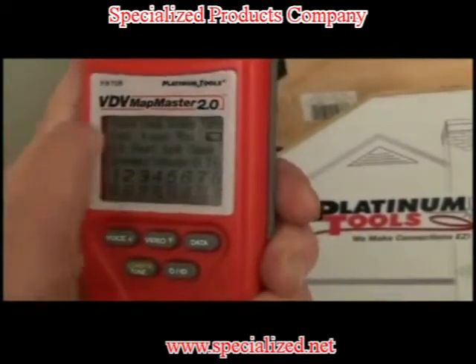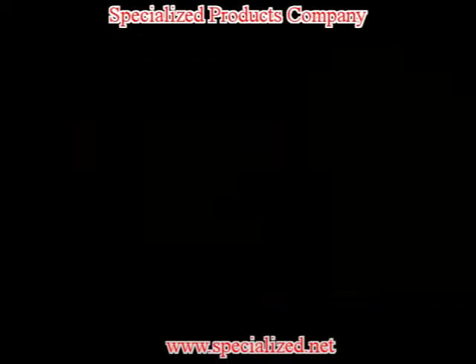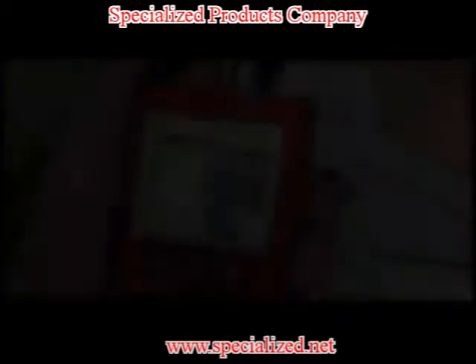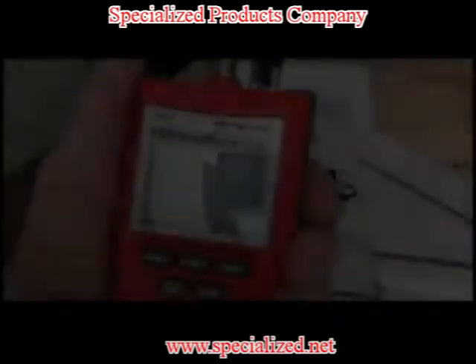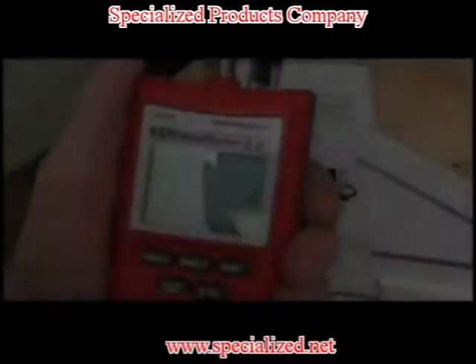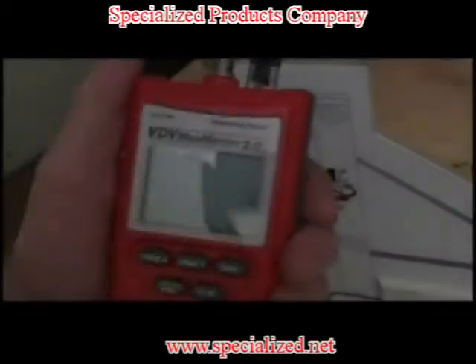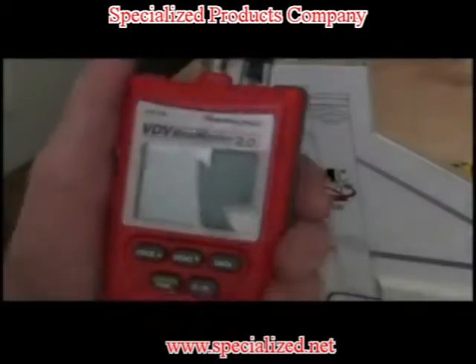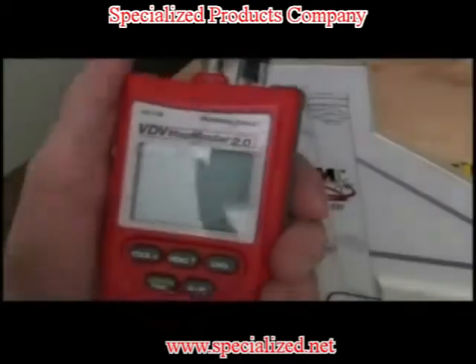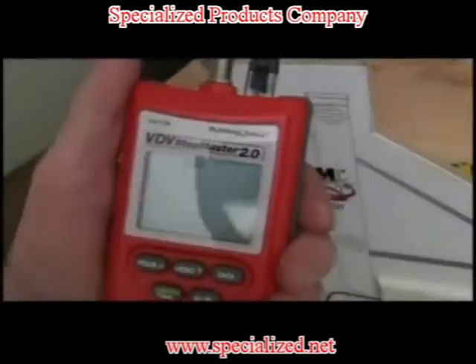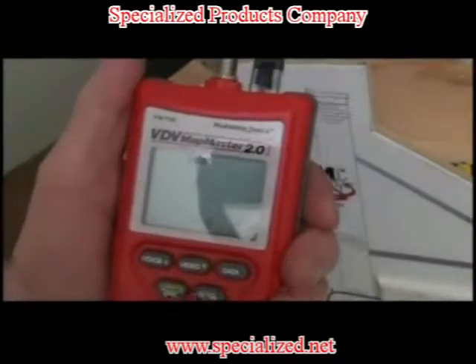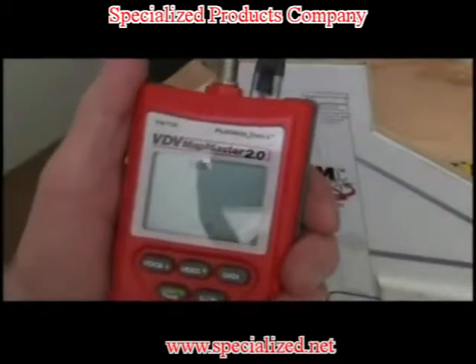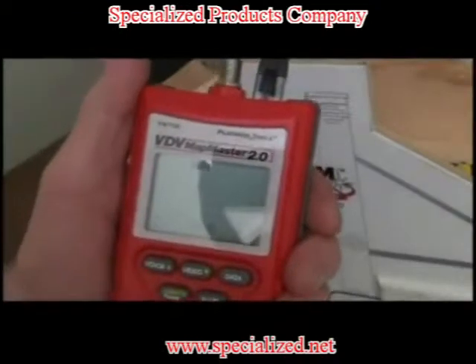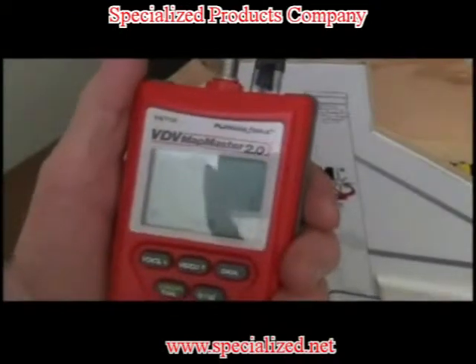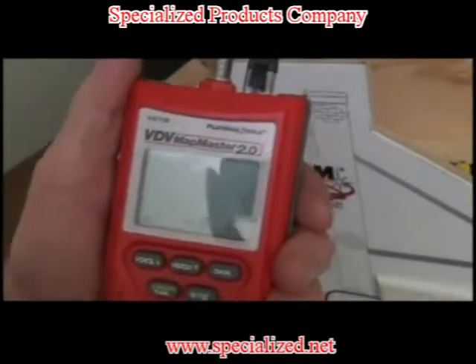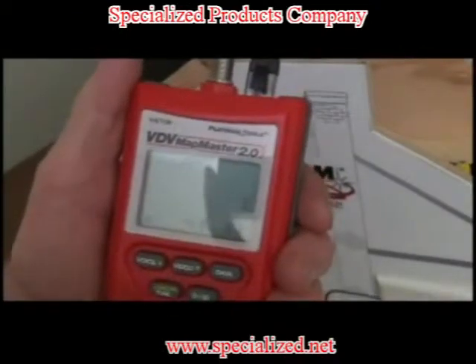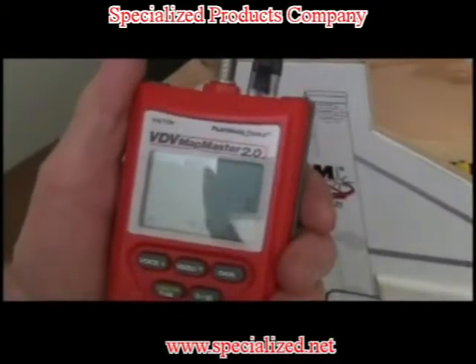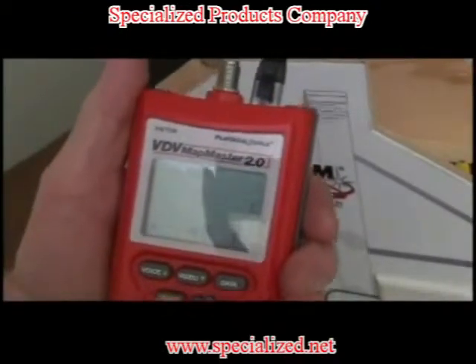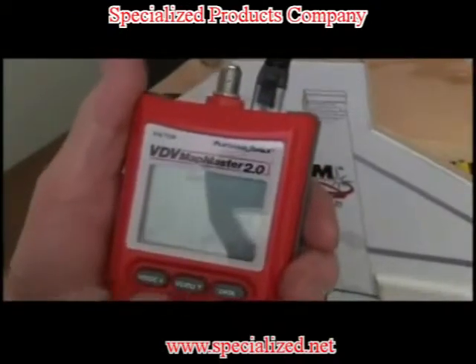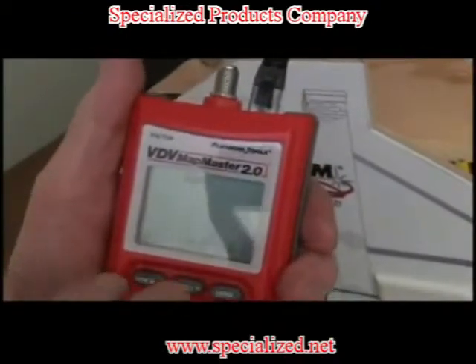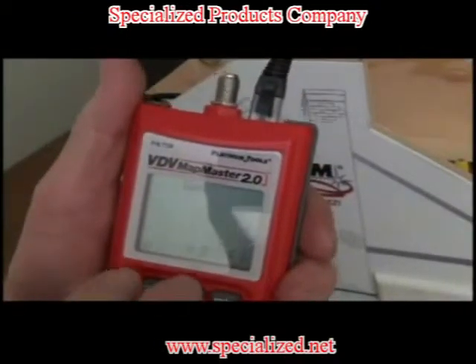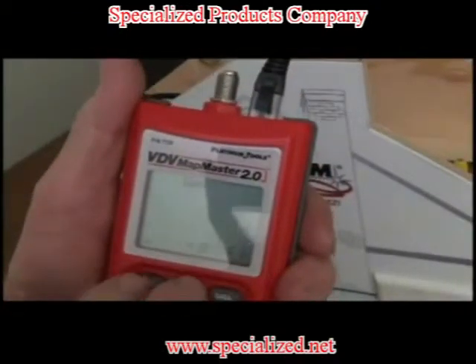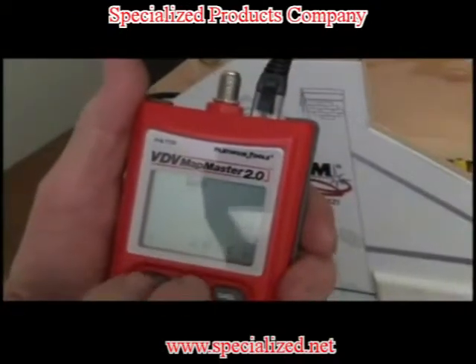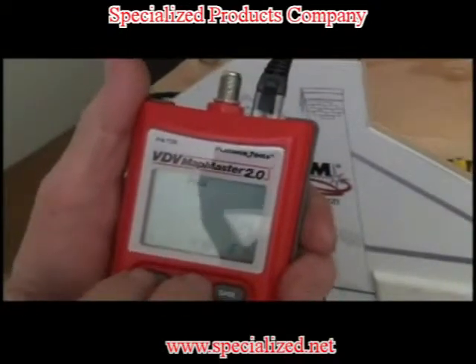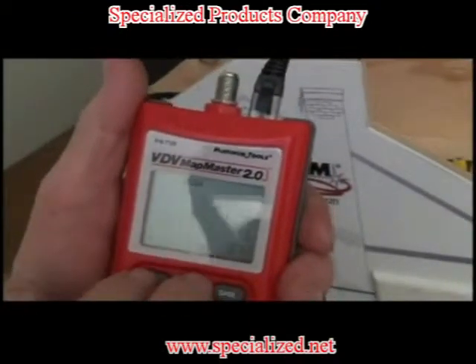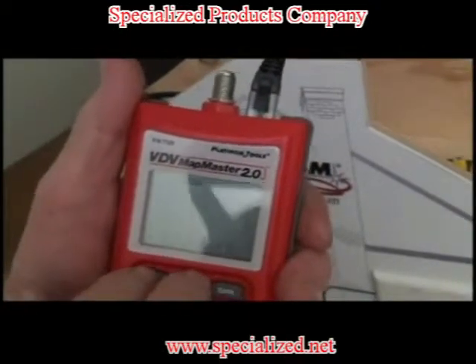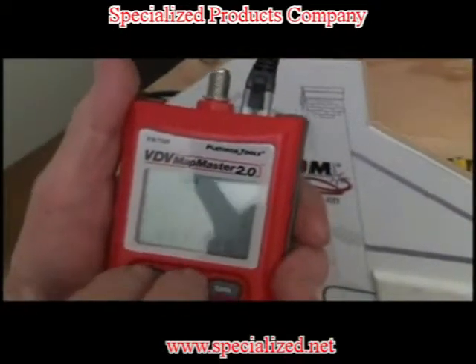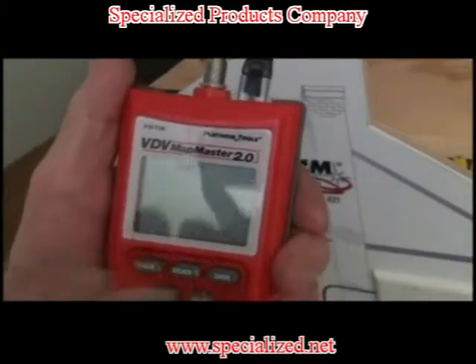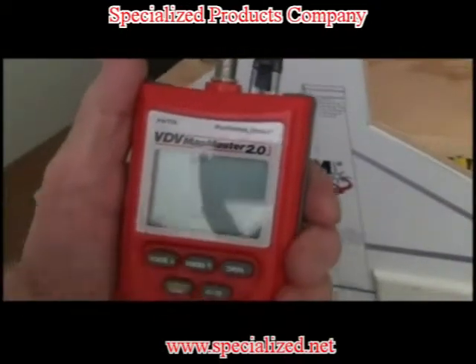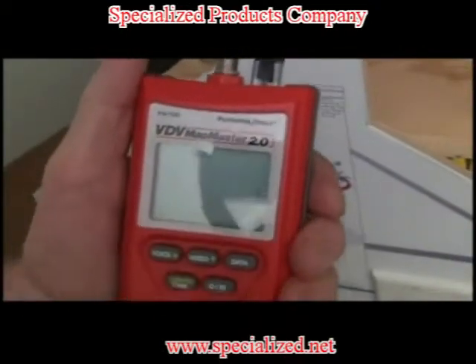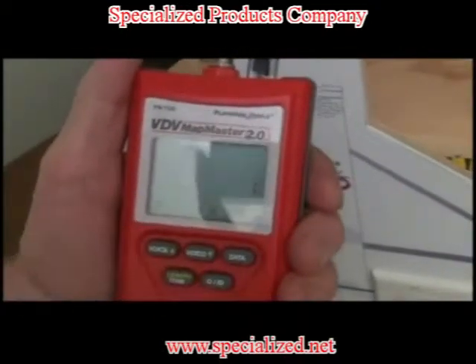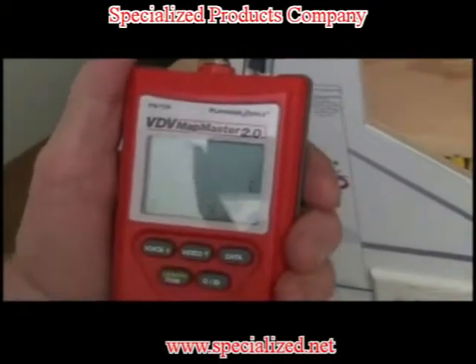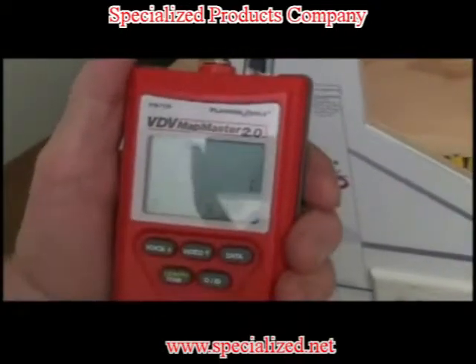Want to convert feet to meters? It's a snap. Just press voice and video simultaneously.